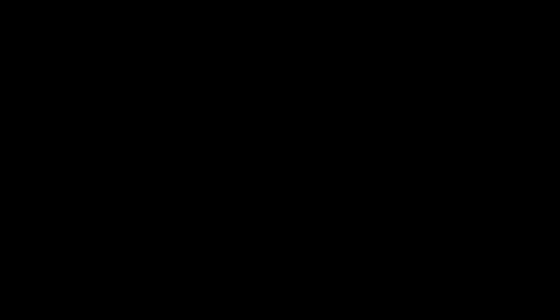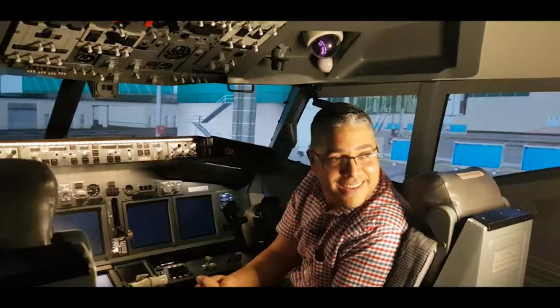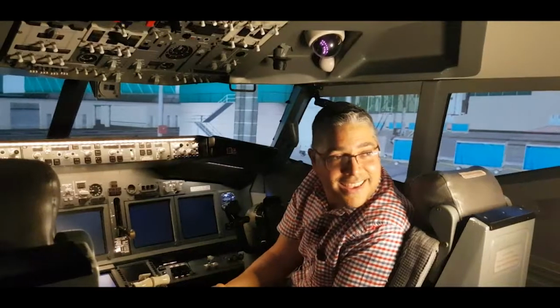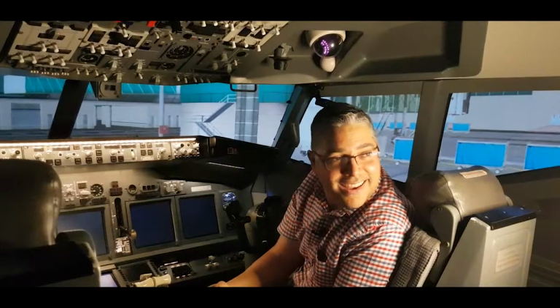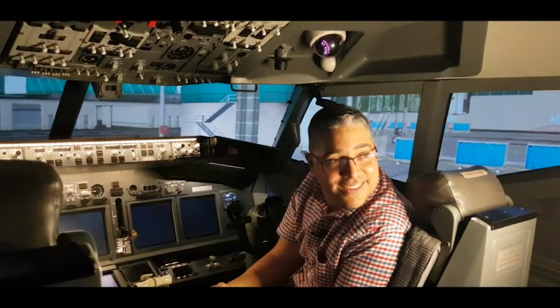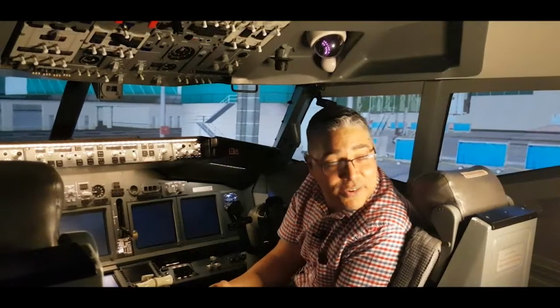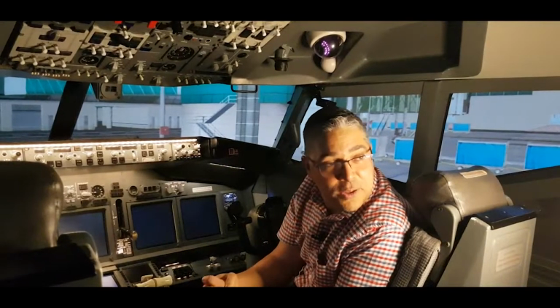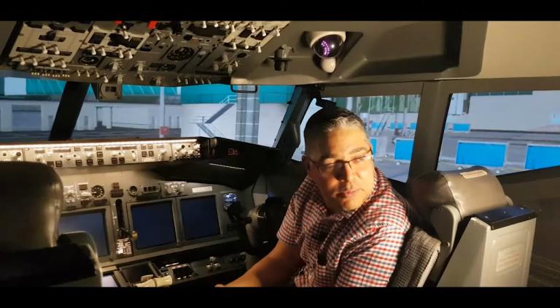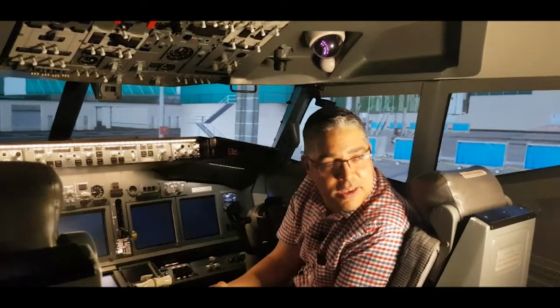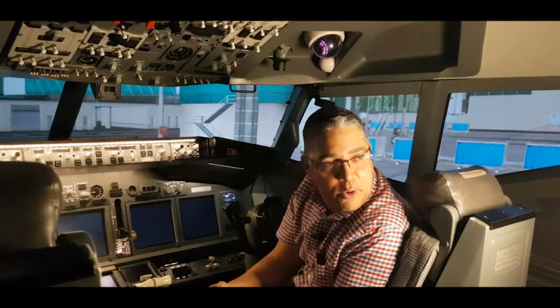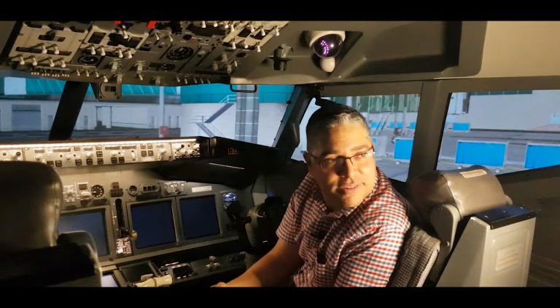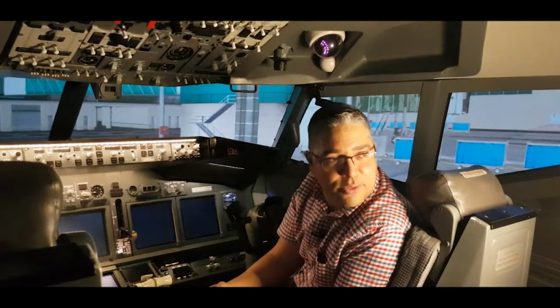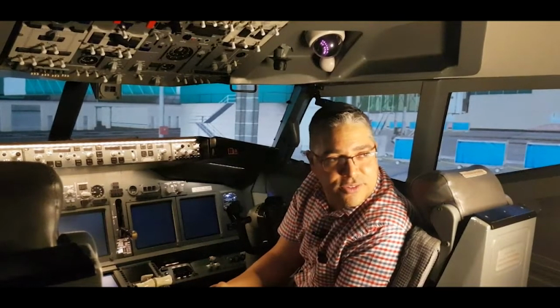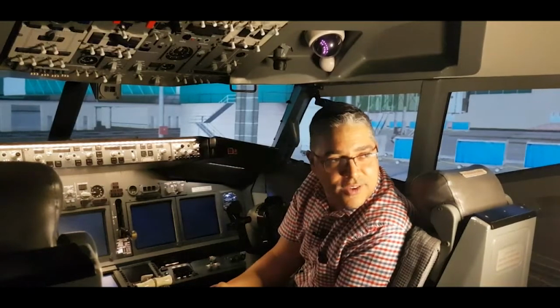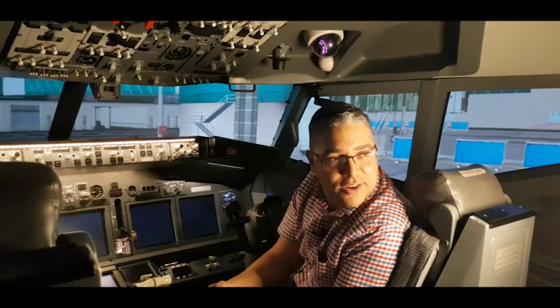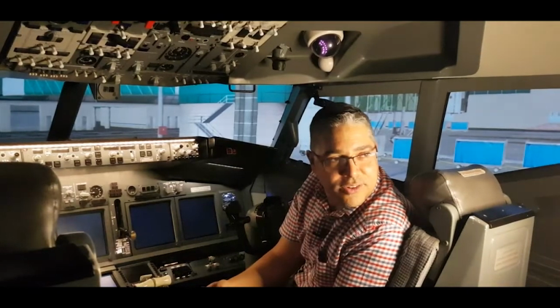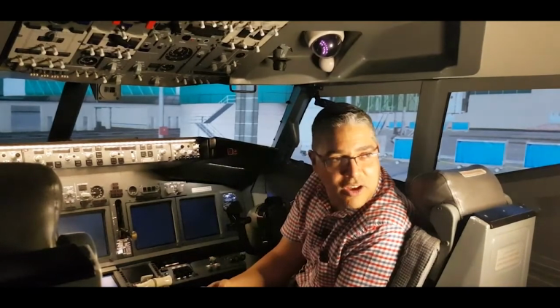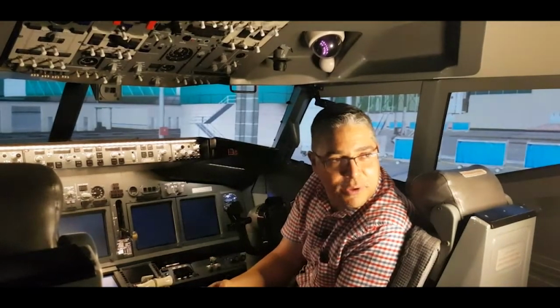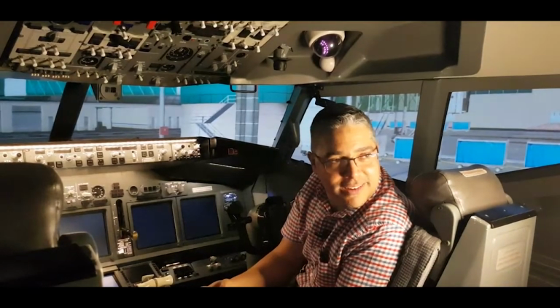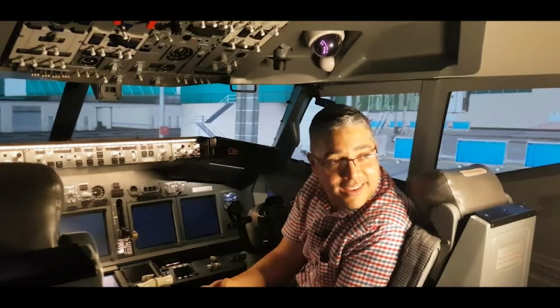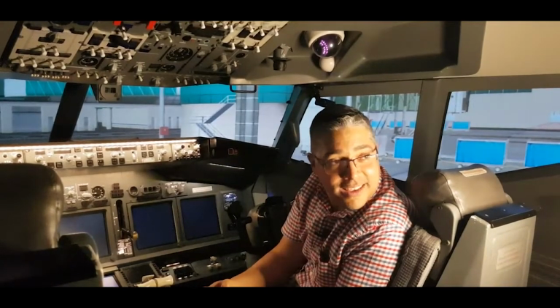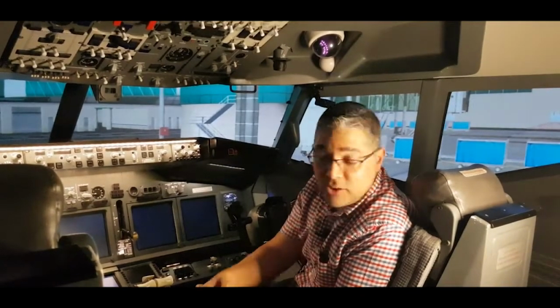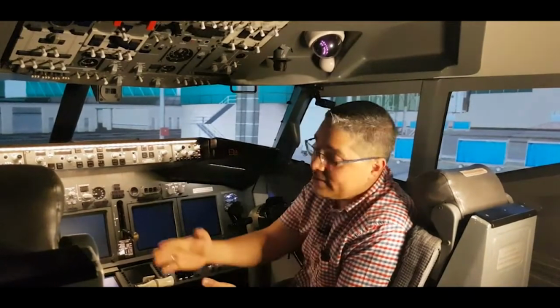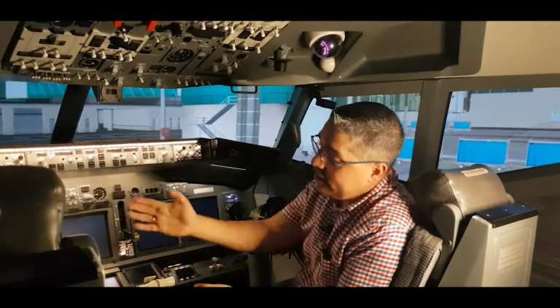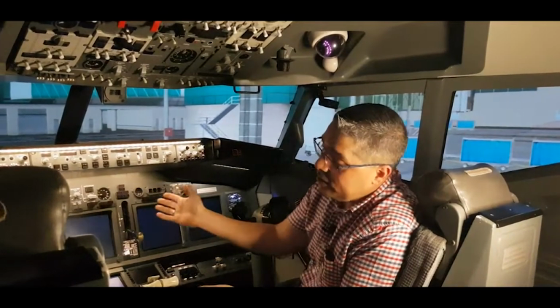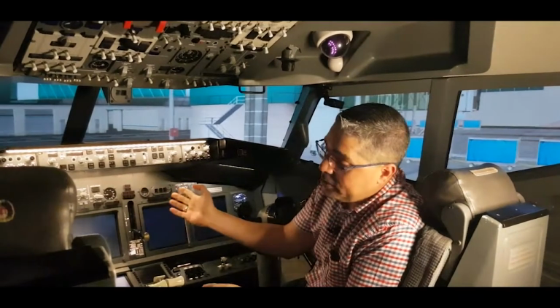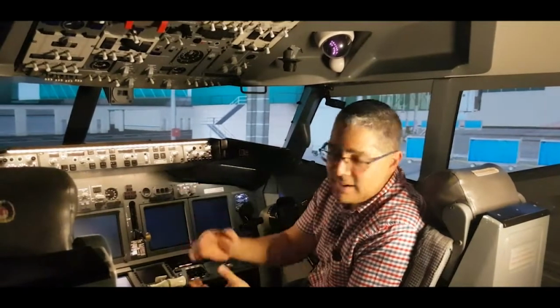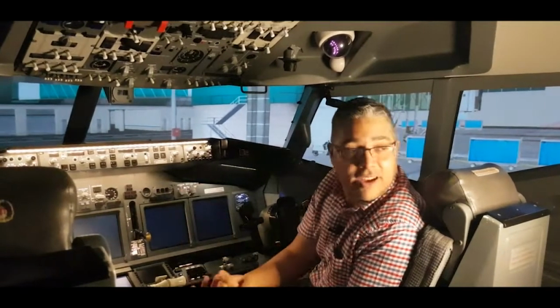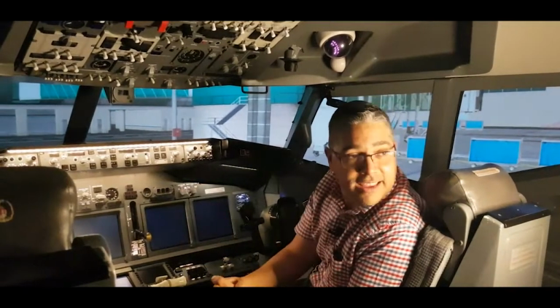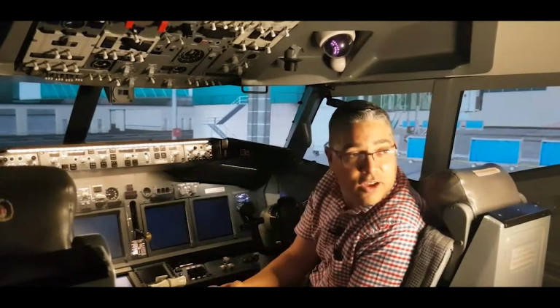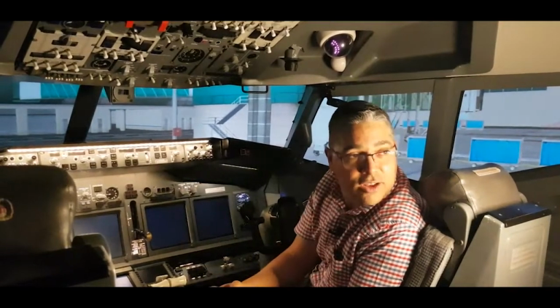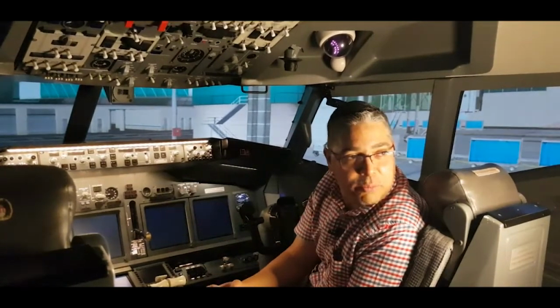Hey guys, welcome to the Boeing 737-800 cockpit. As you can see here, we are in a dark and cold cockpit.